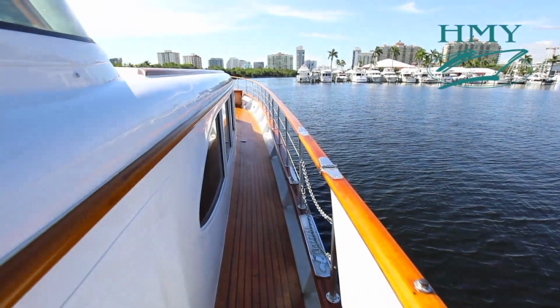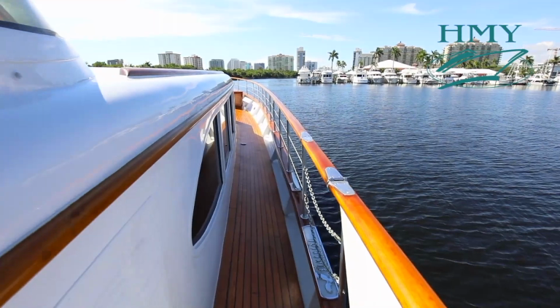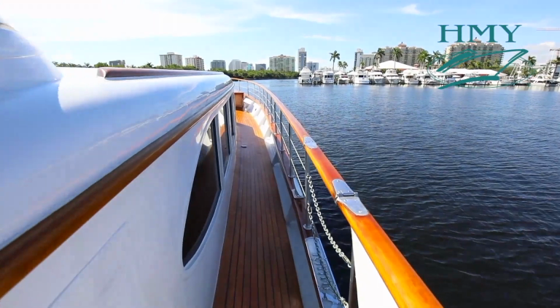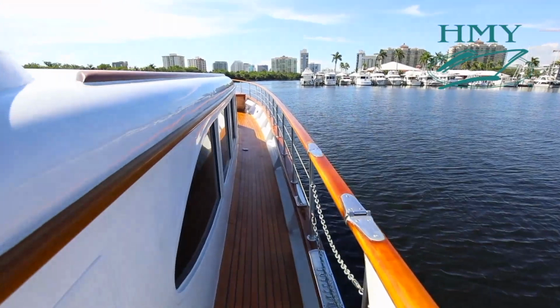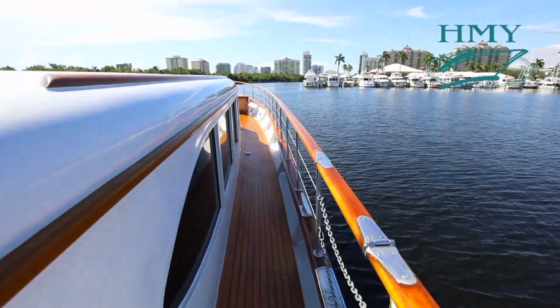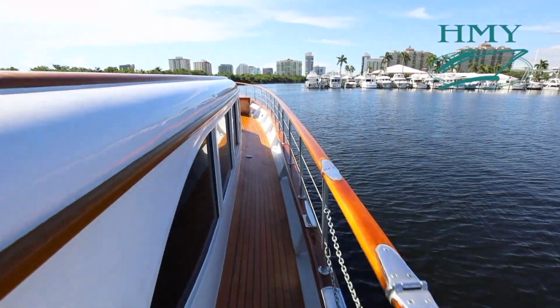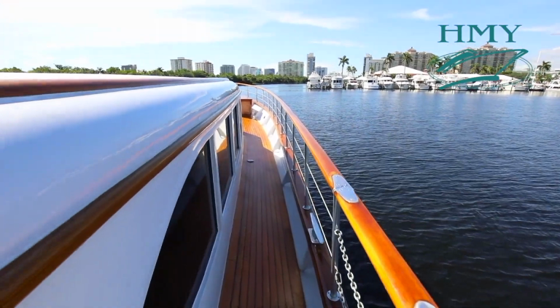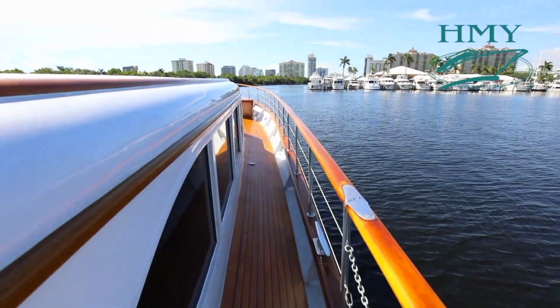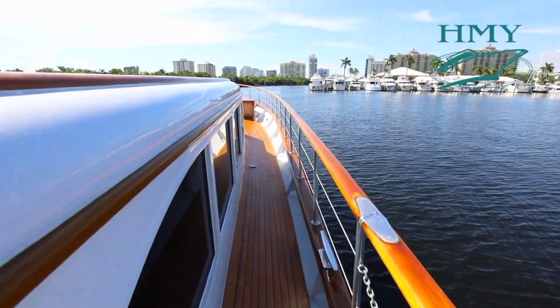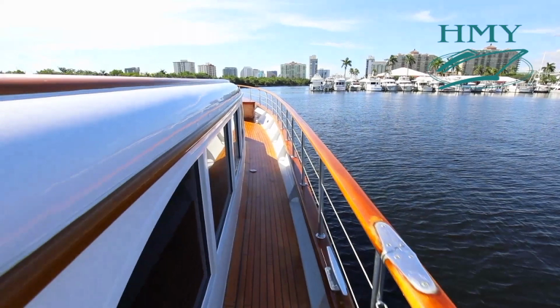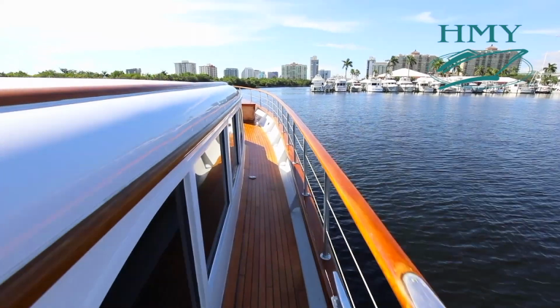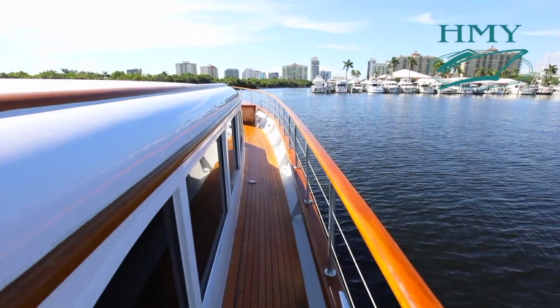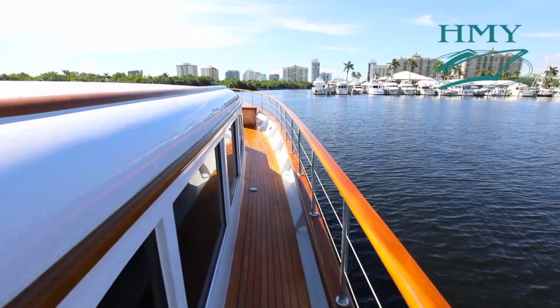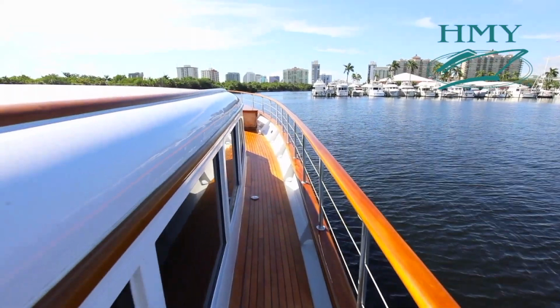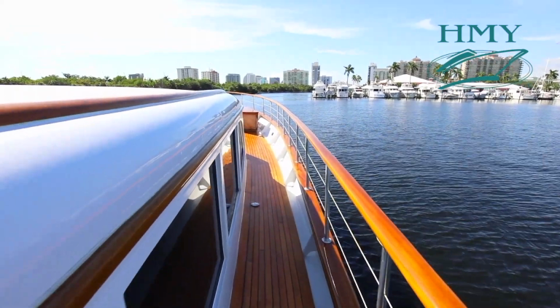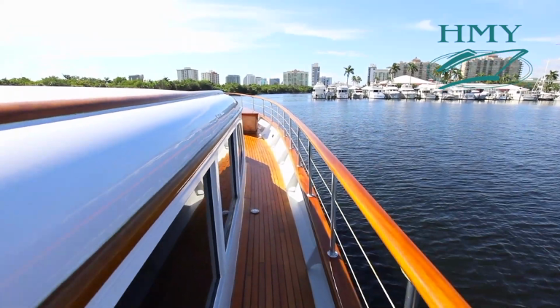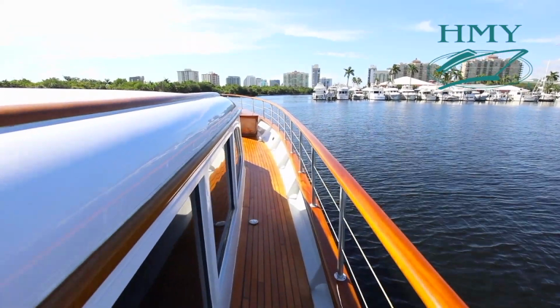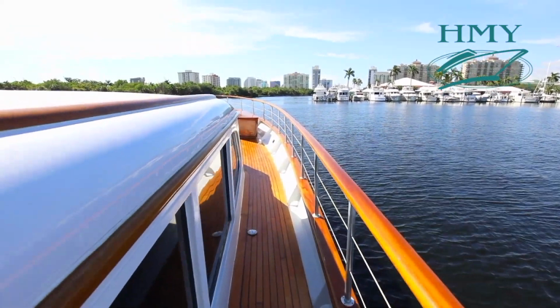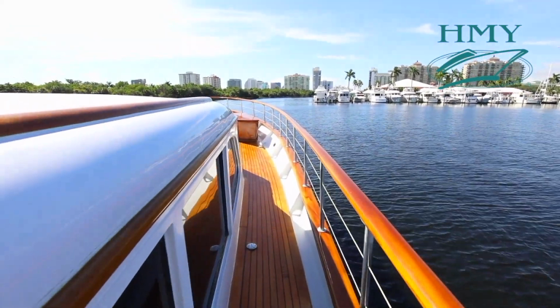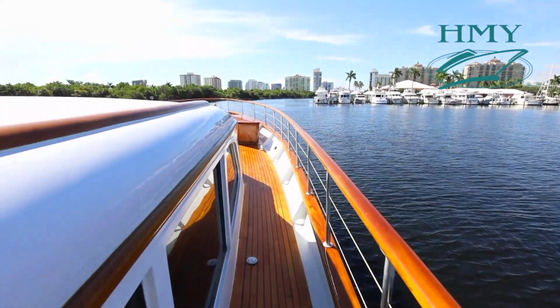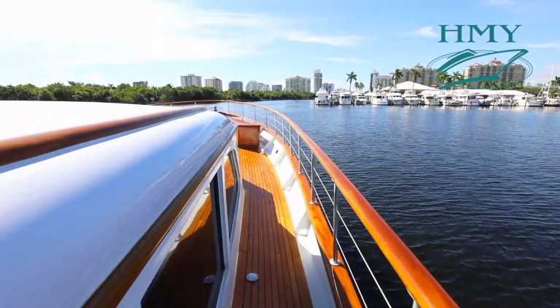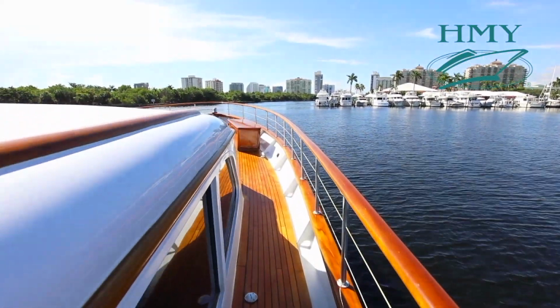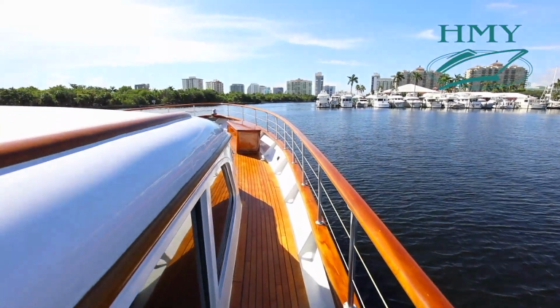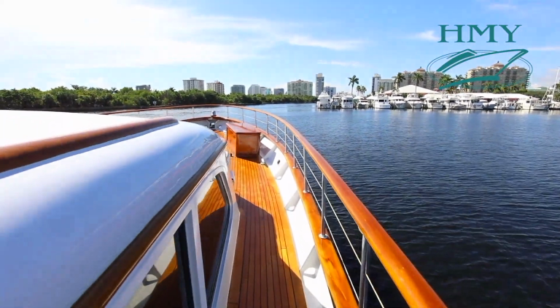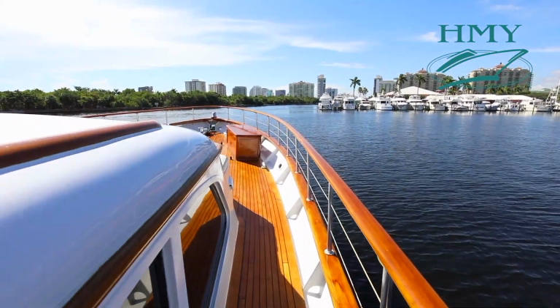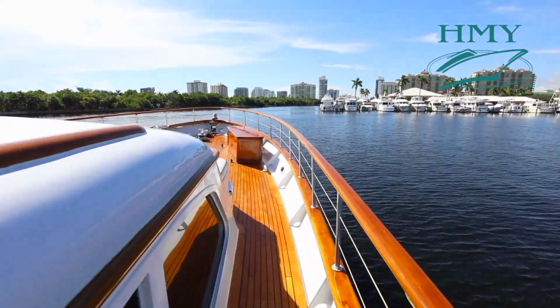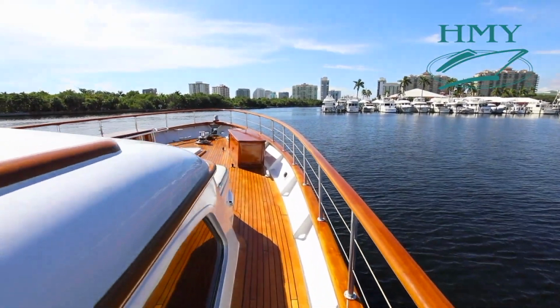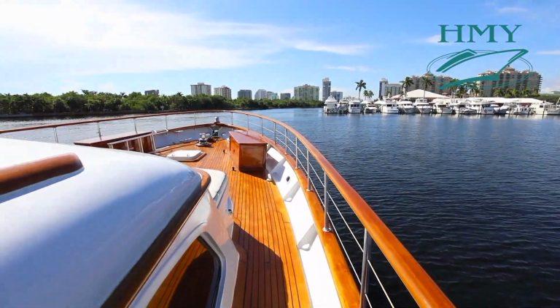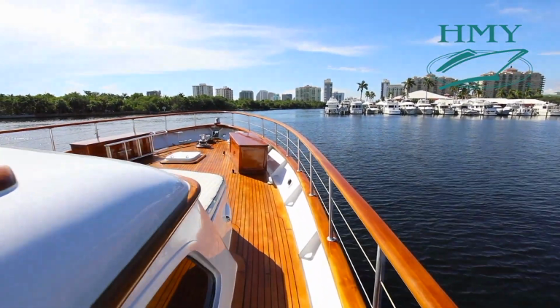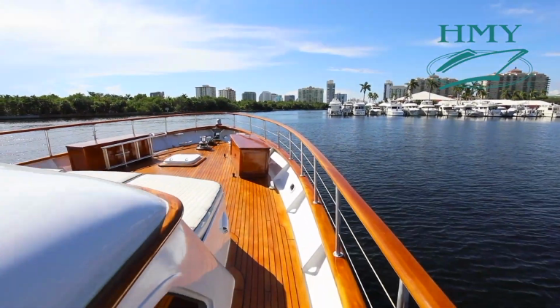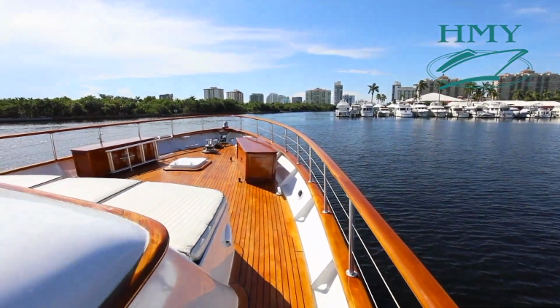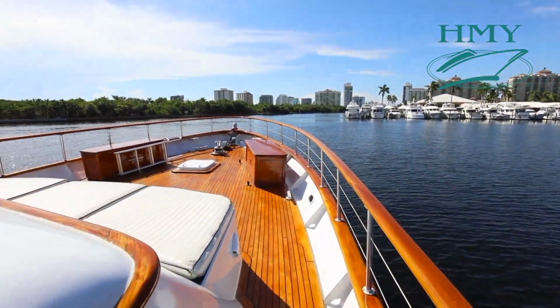The wing doors from the aft salon lead to an exterior walkway with full teak decks and walk-around side decks.